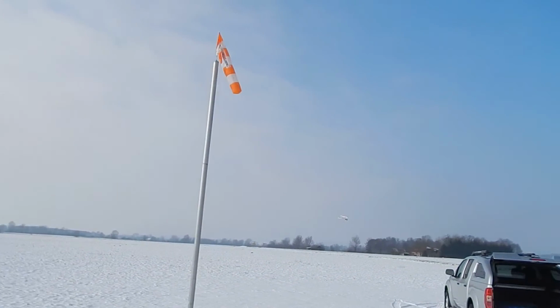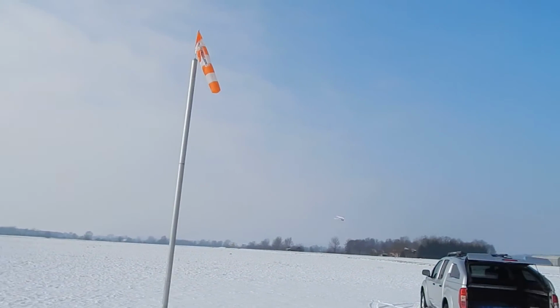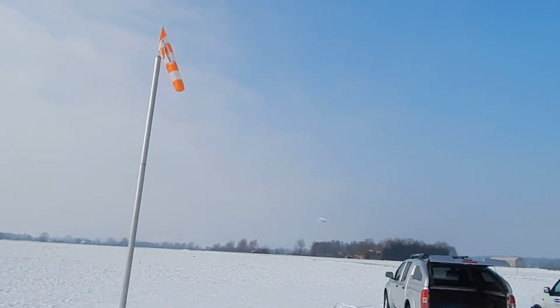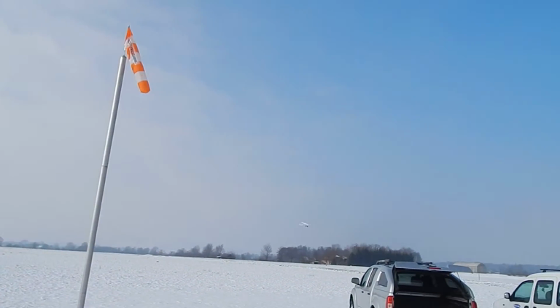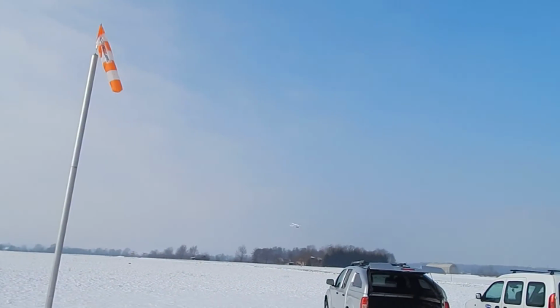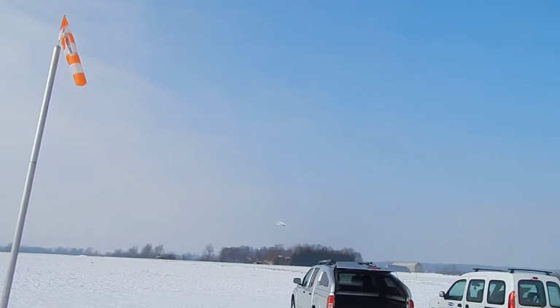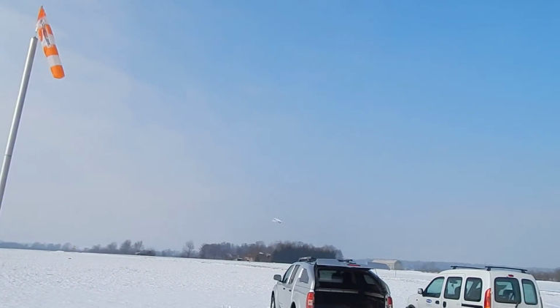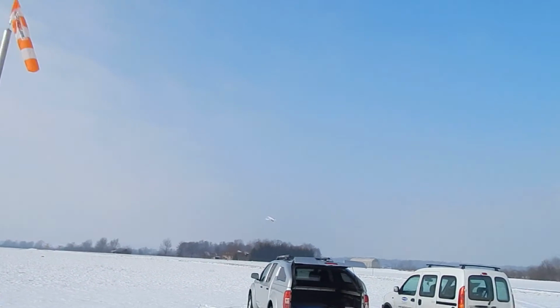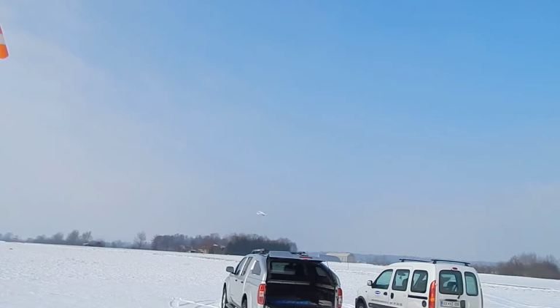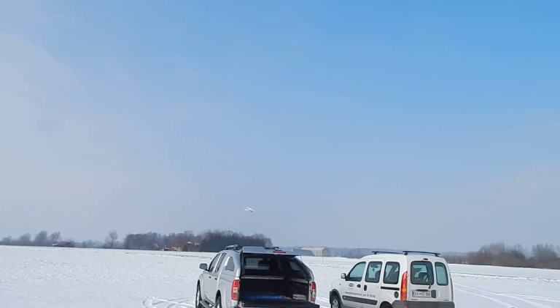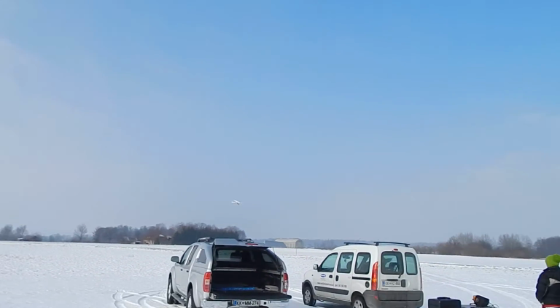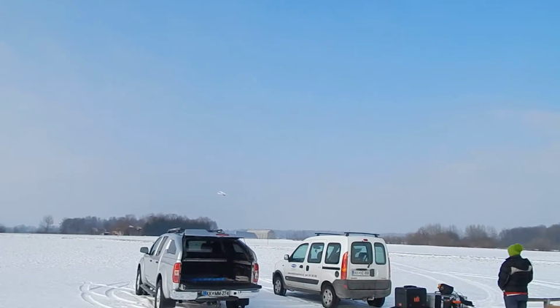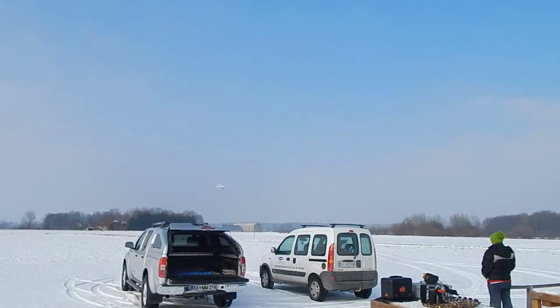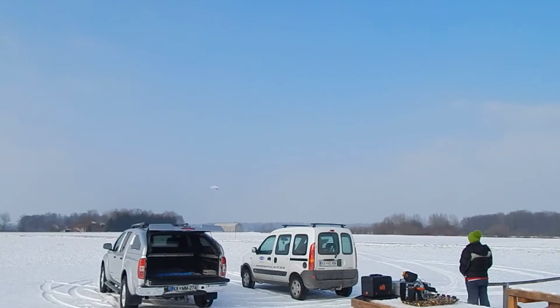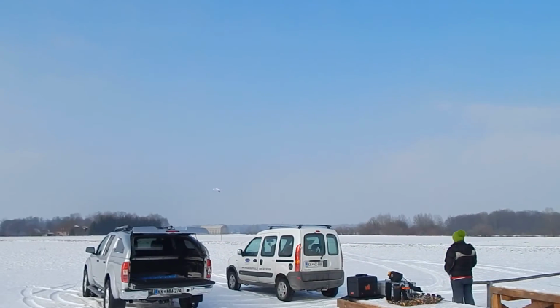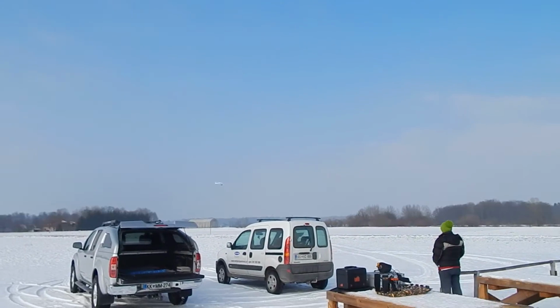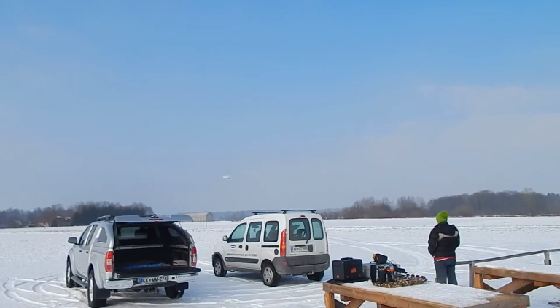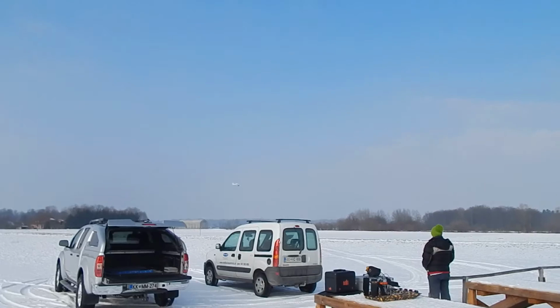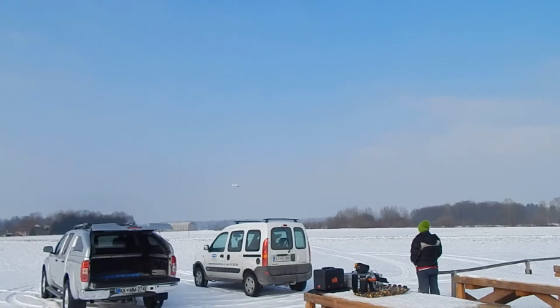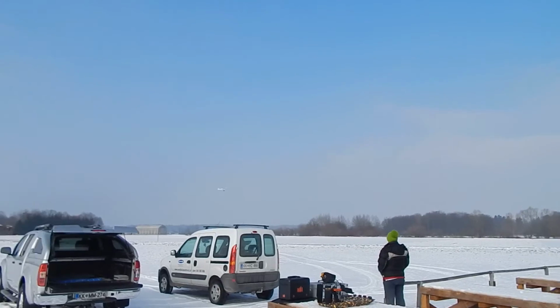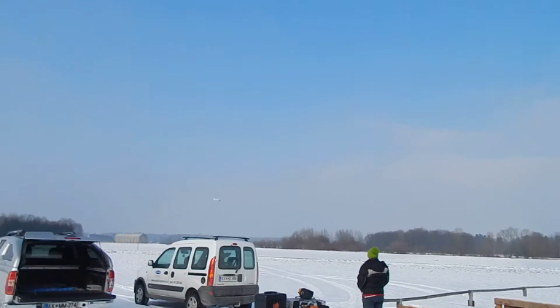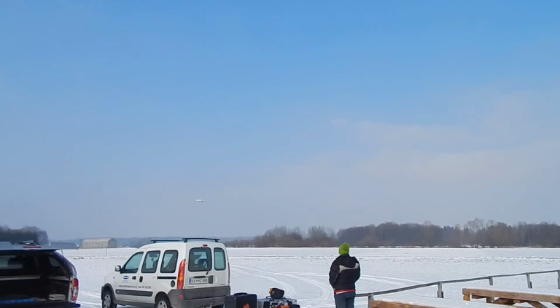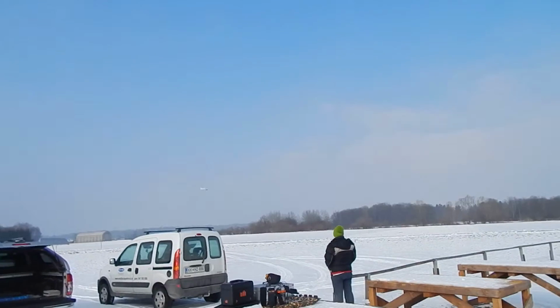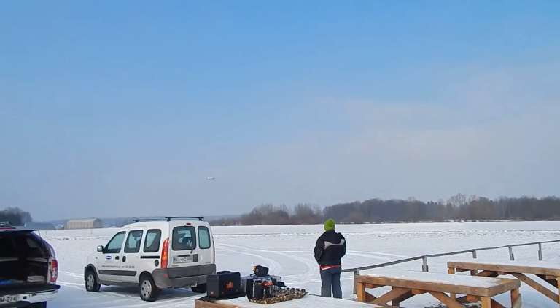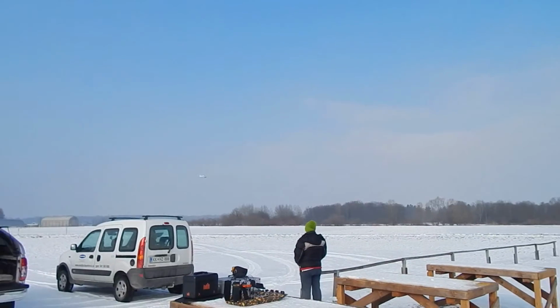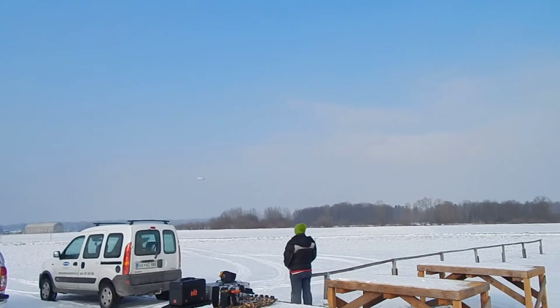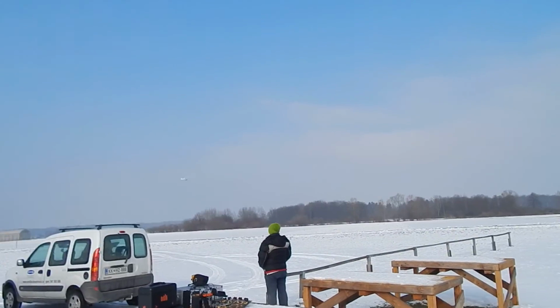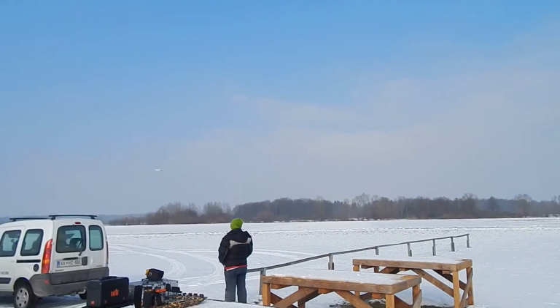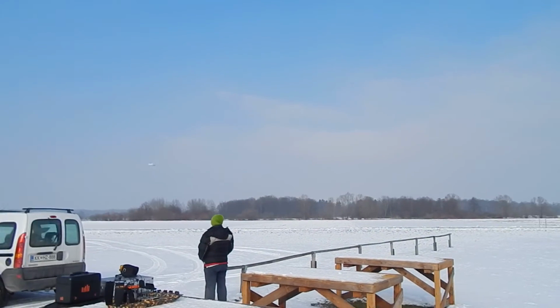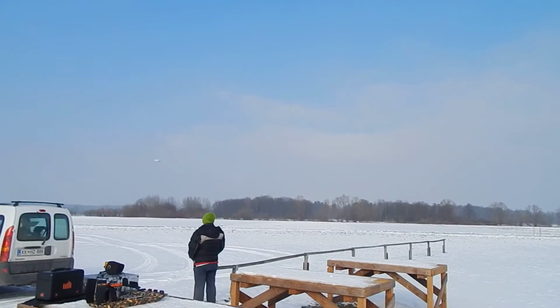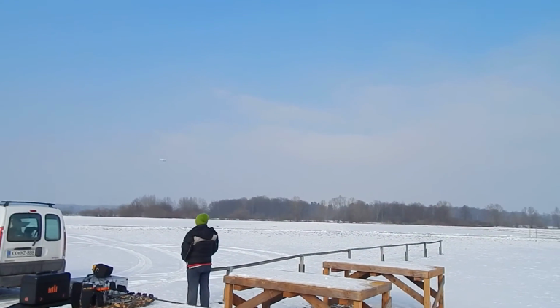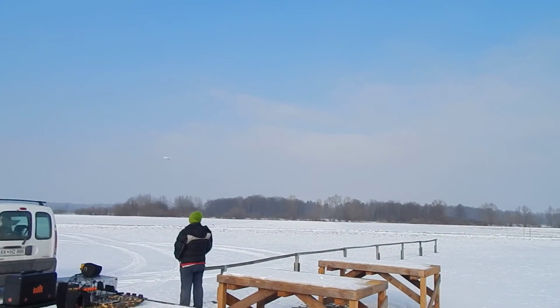I'm going to land, pass by and then turn around, come on.